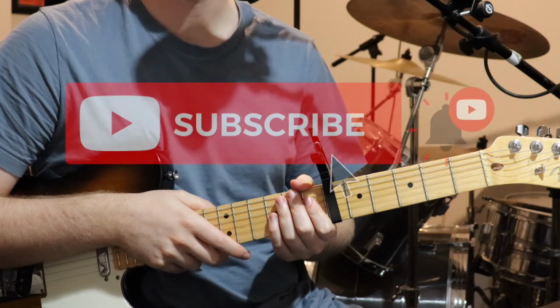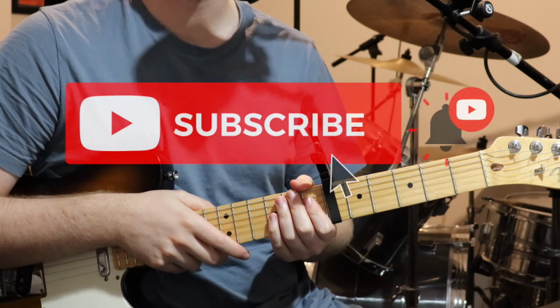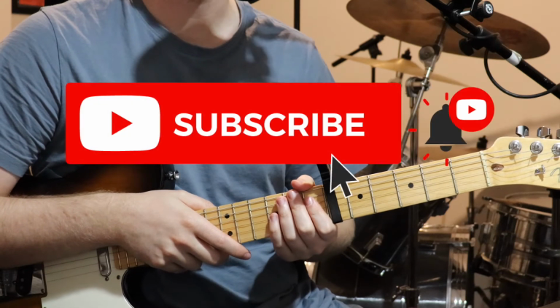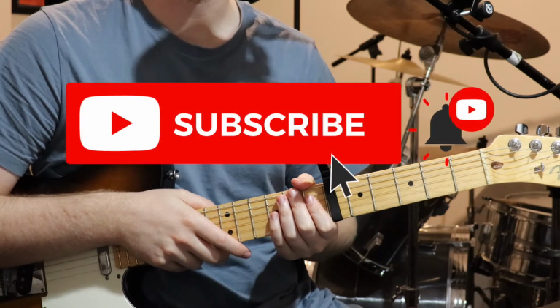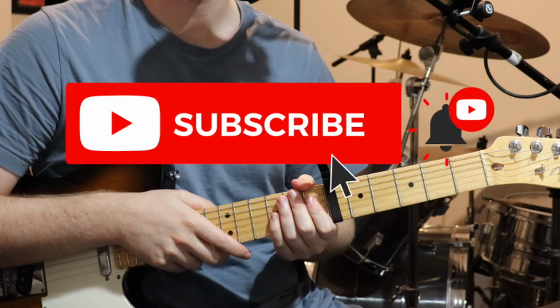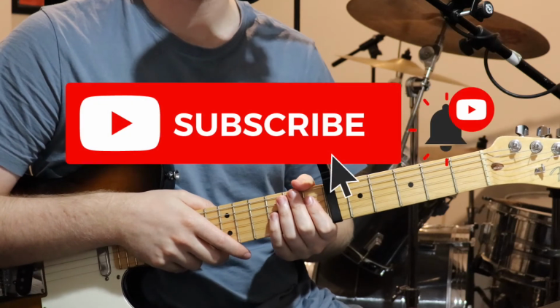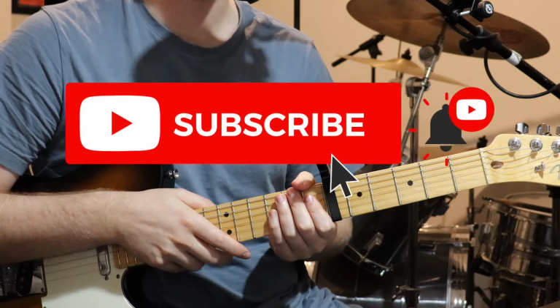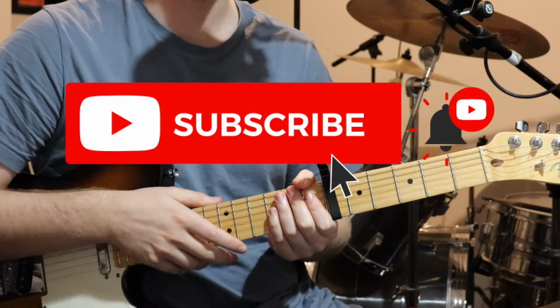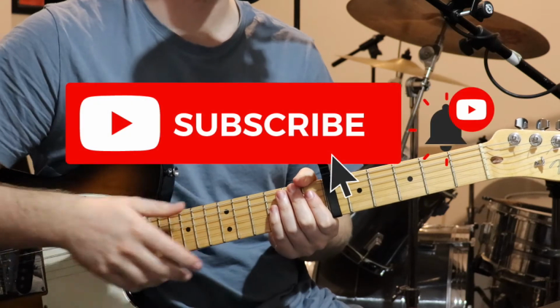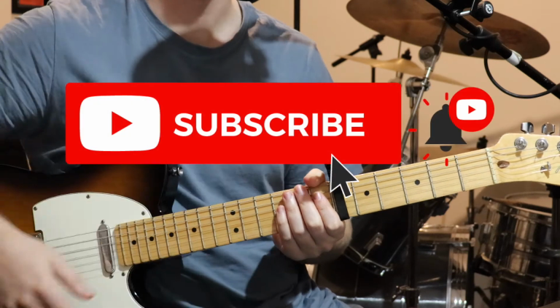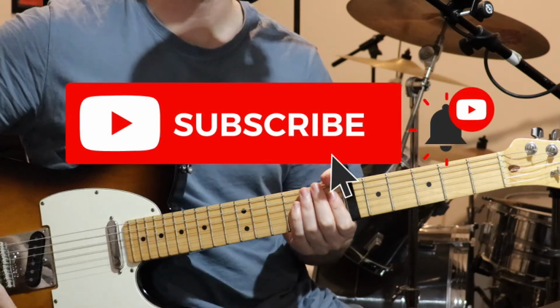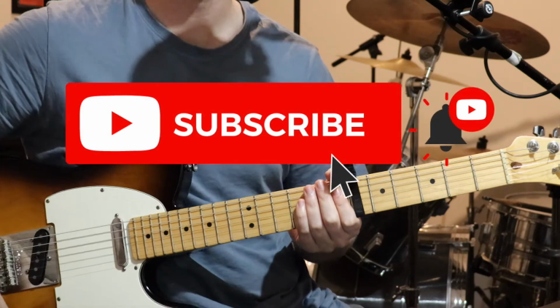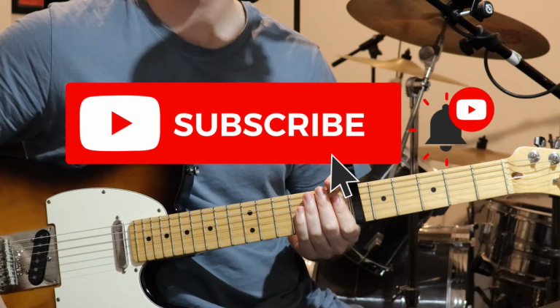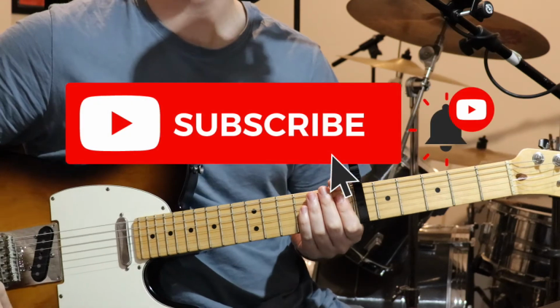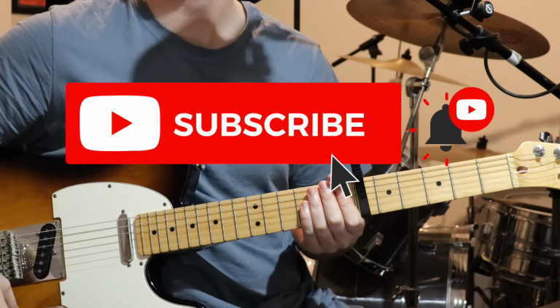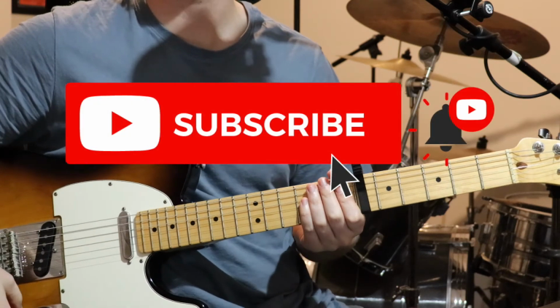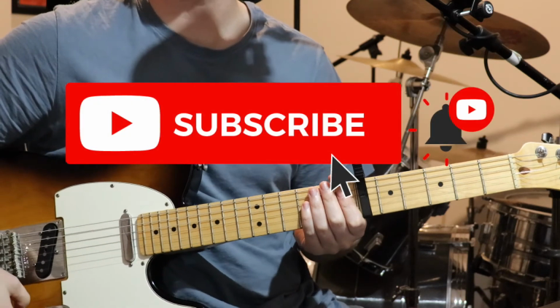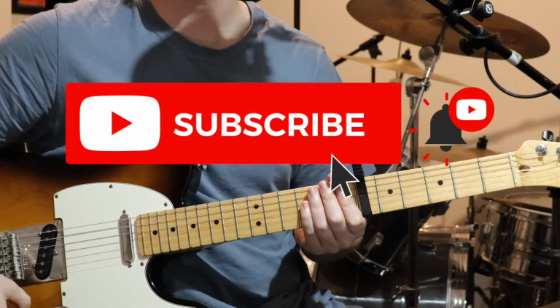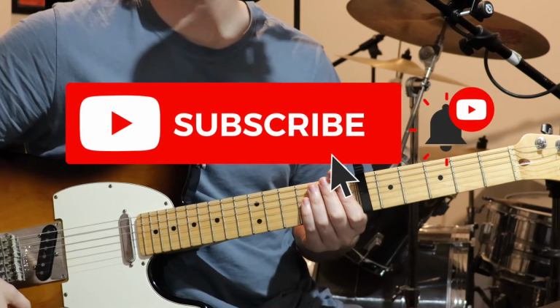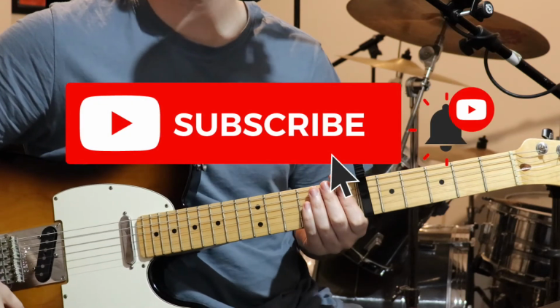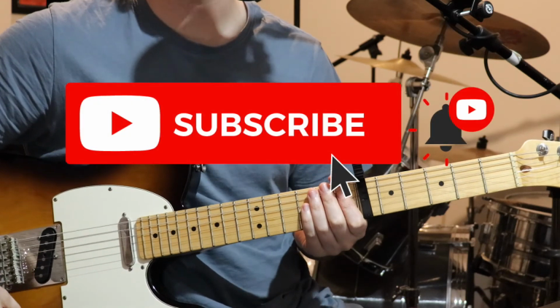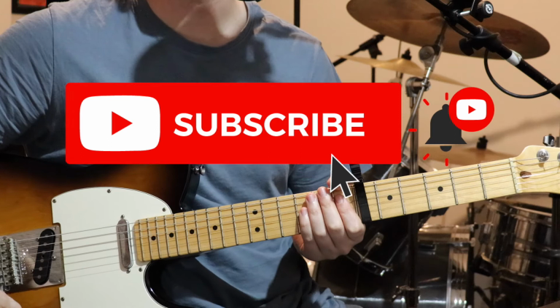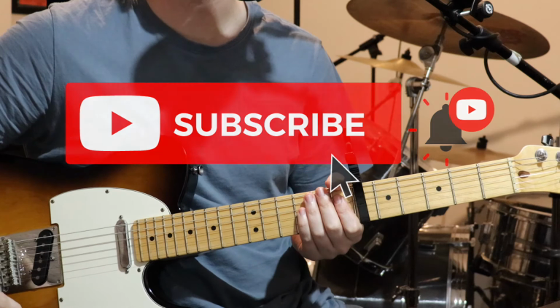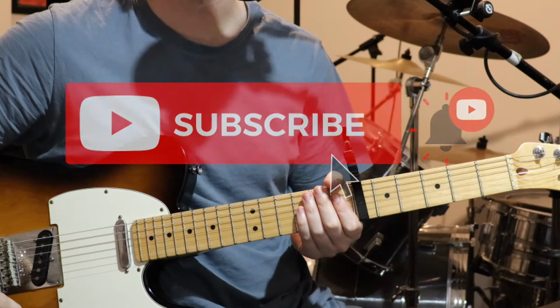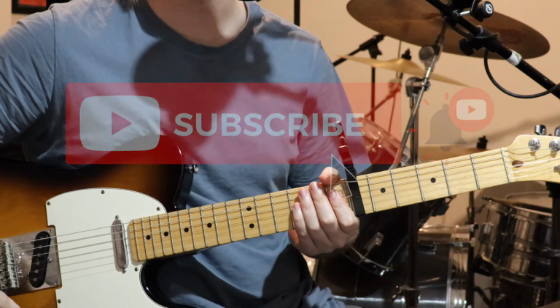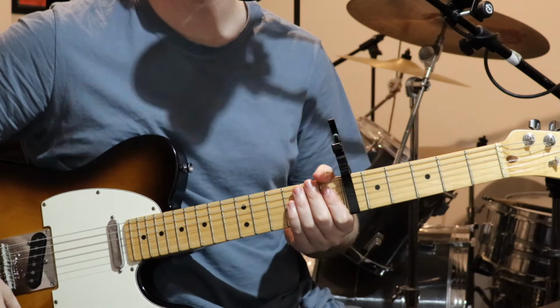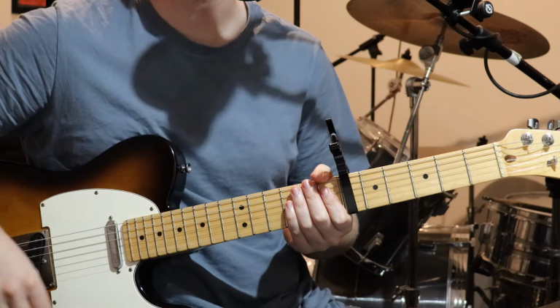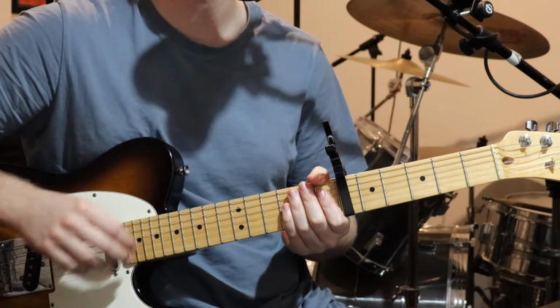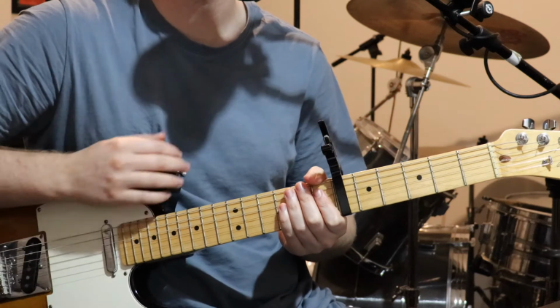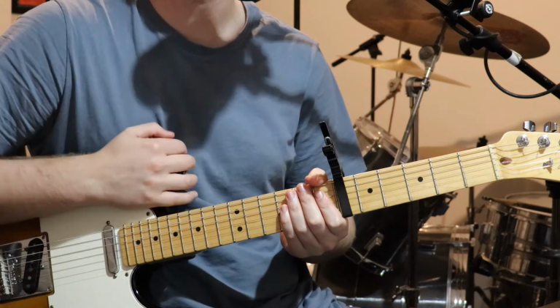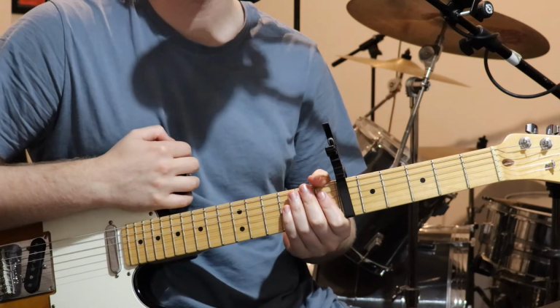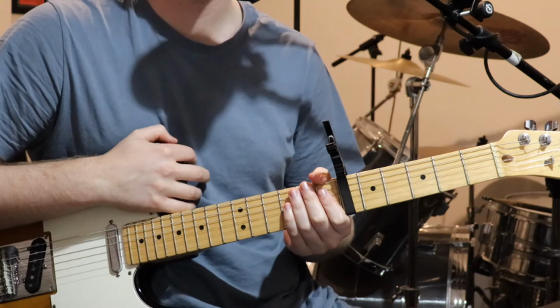Also, if you could like and subscribe, that would be great. But anyway, now that's out of the way, let's jump into the lesson.